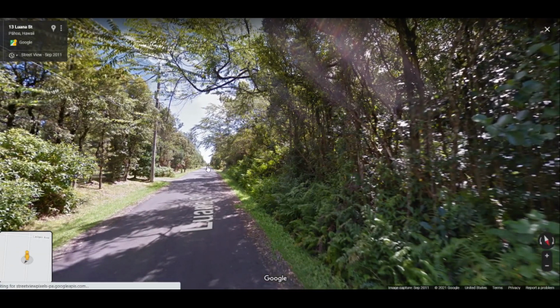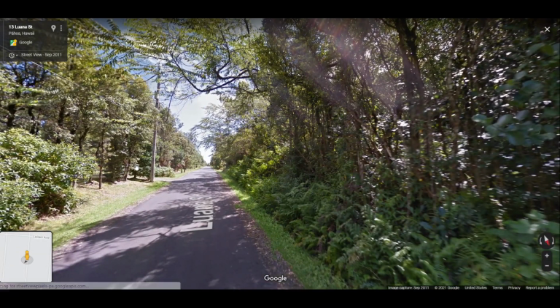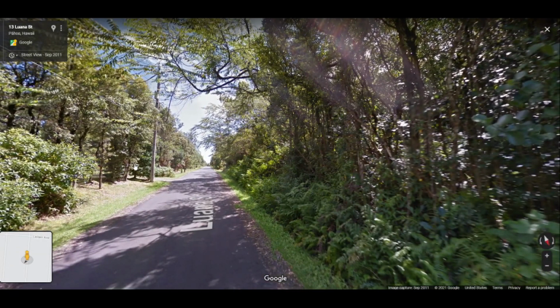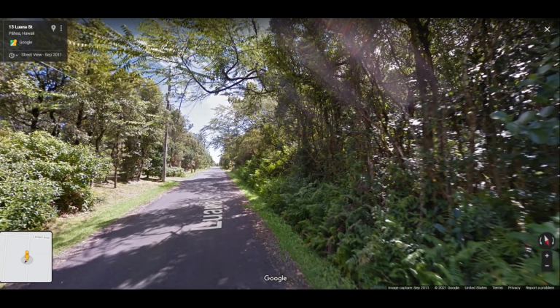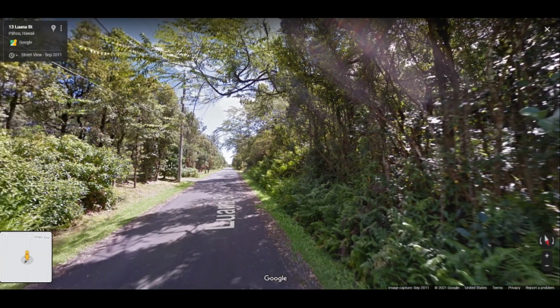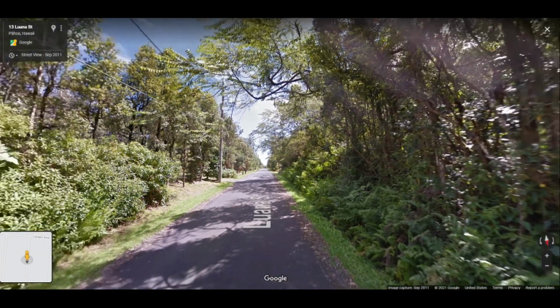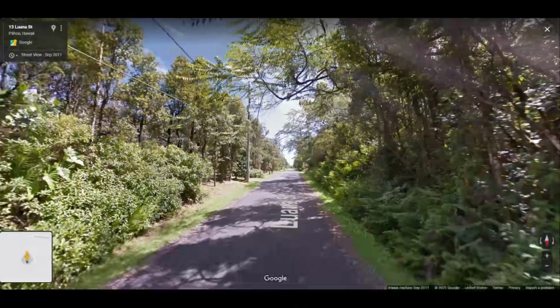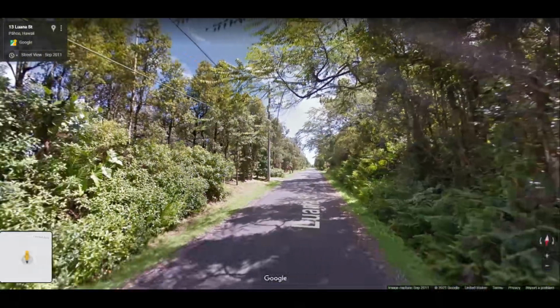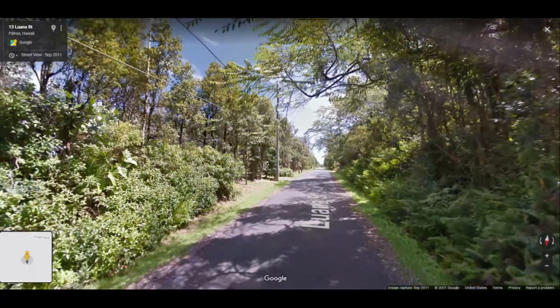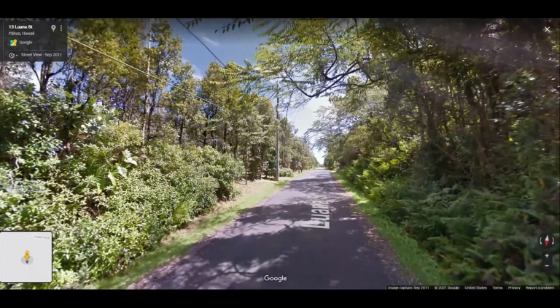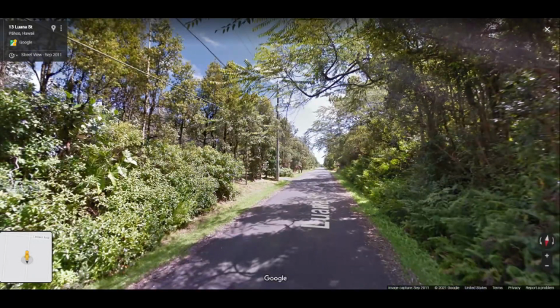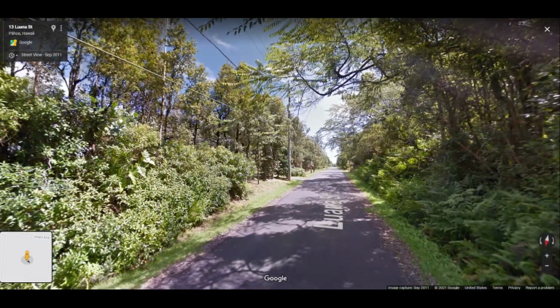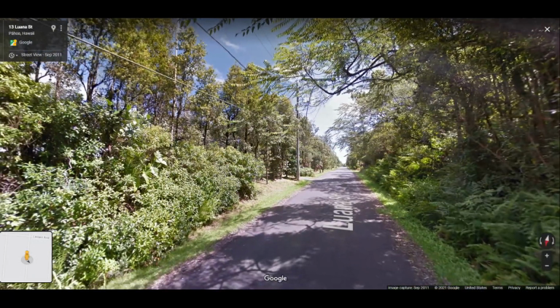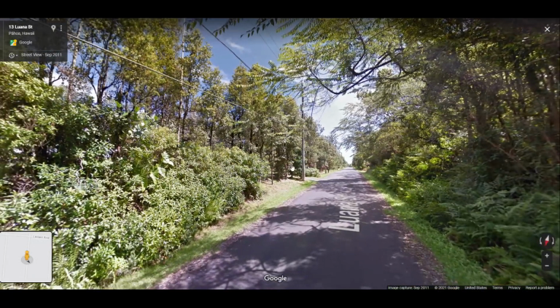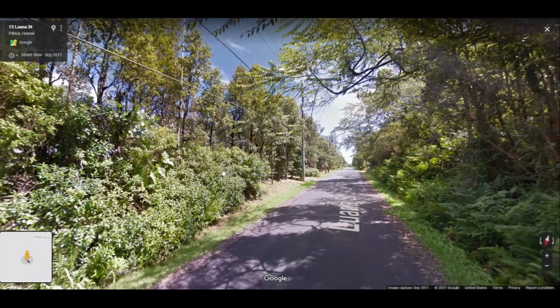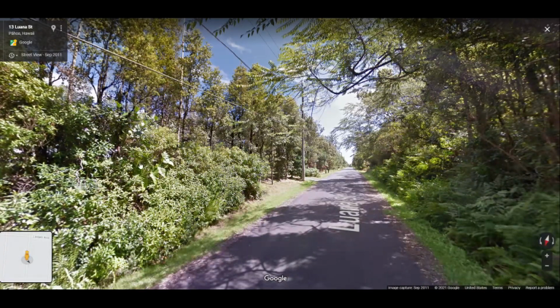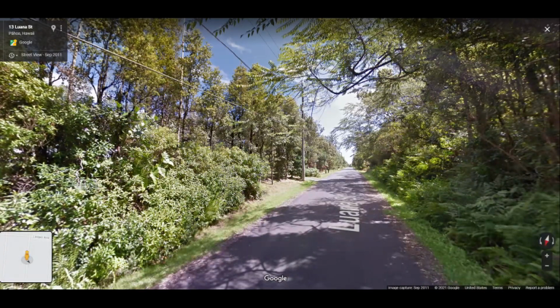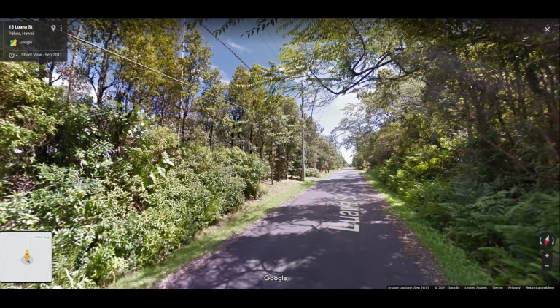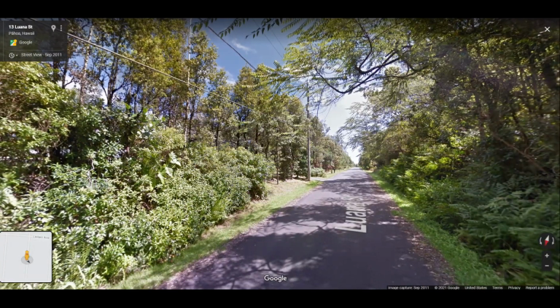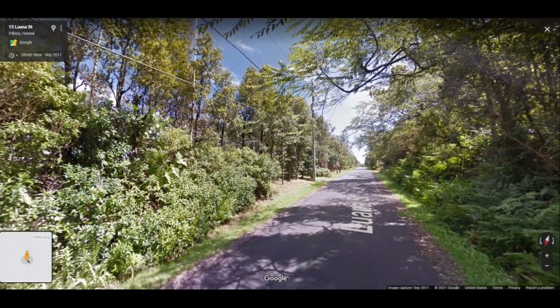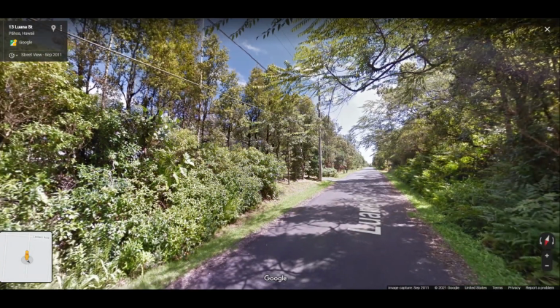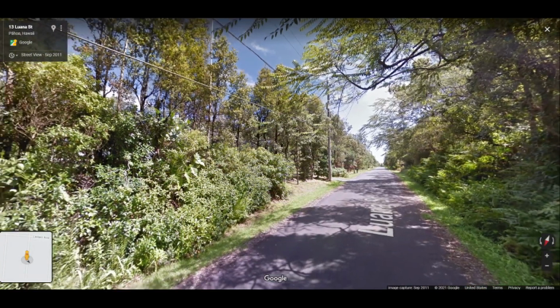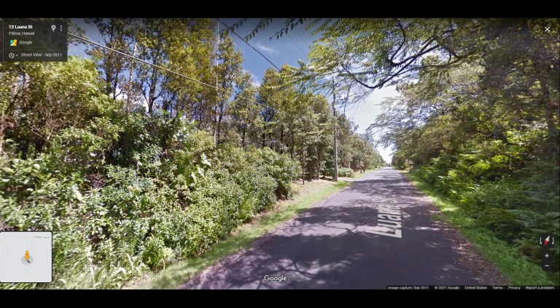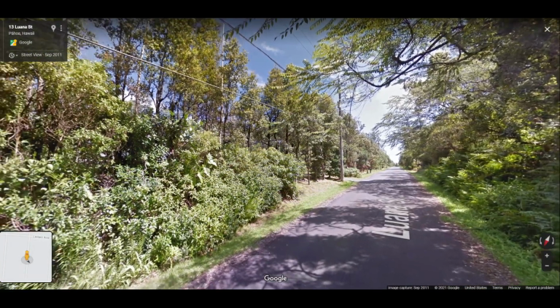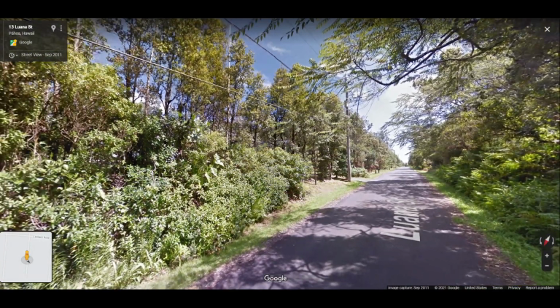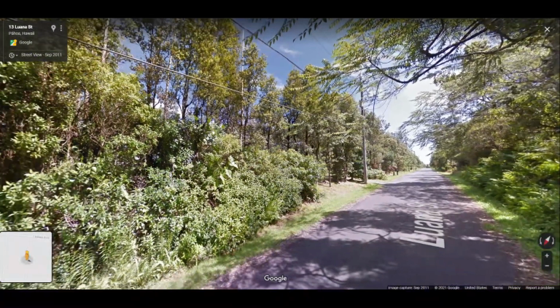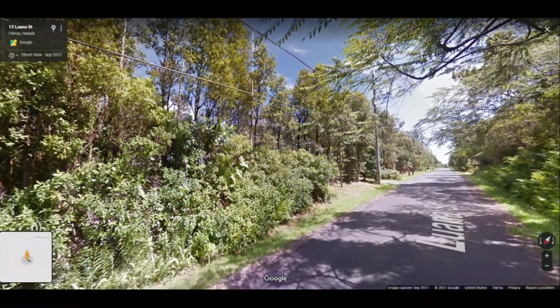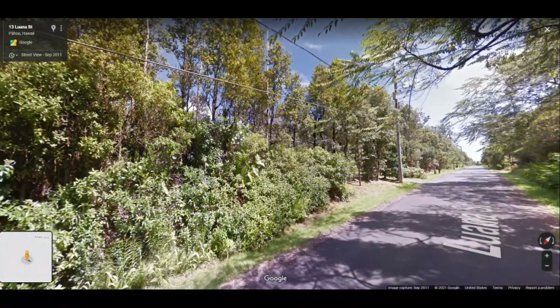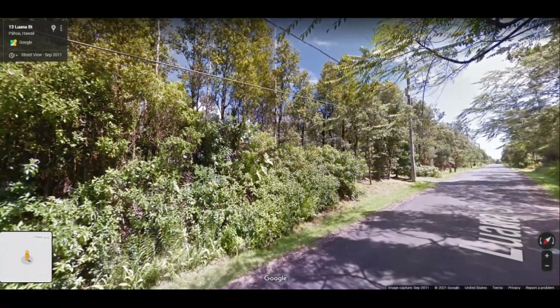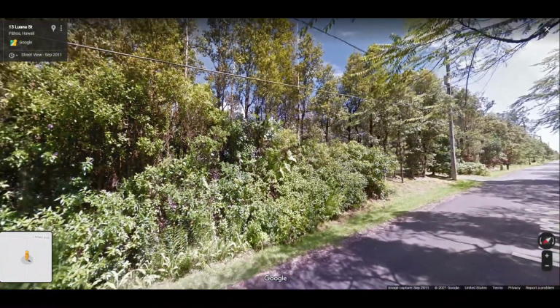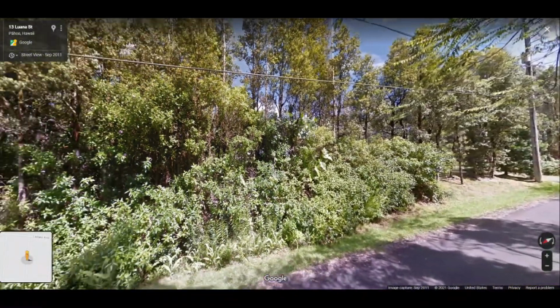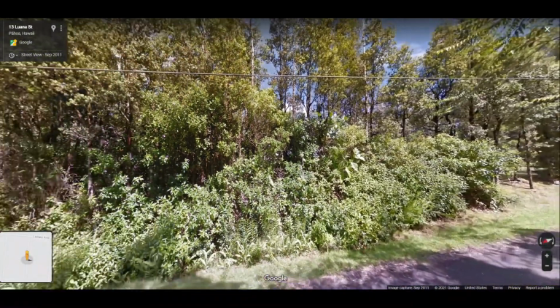Now in 2021, all it is is a volcanic cone and the entire area covered by lava.